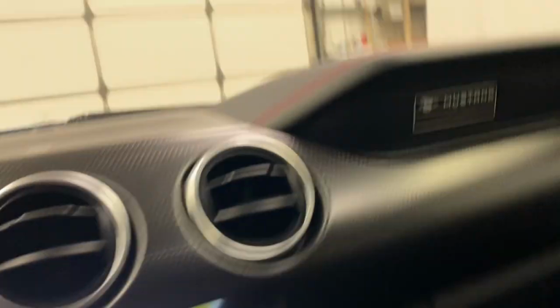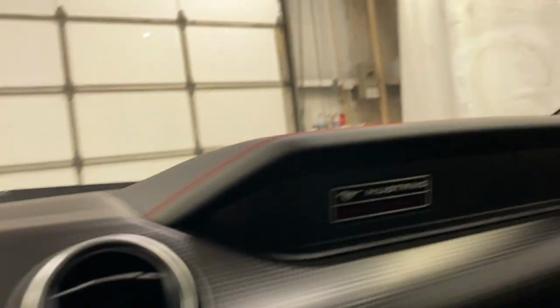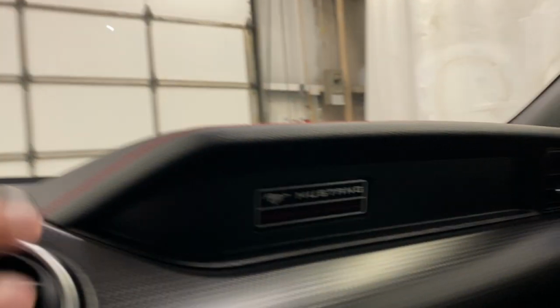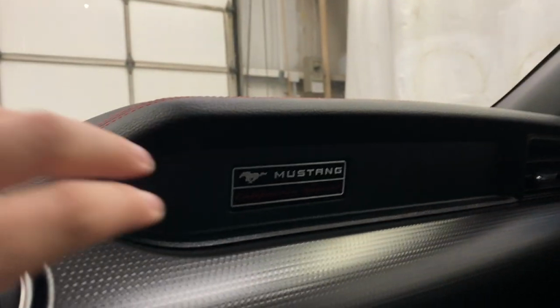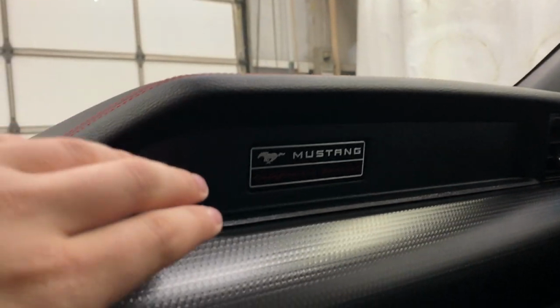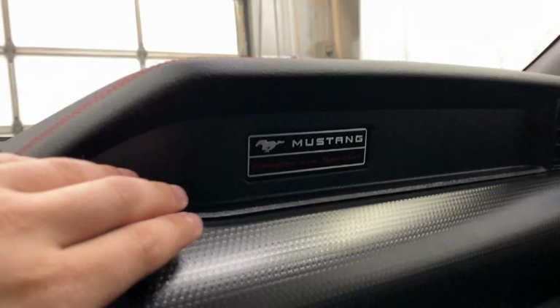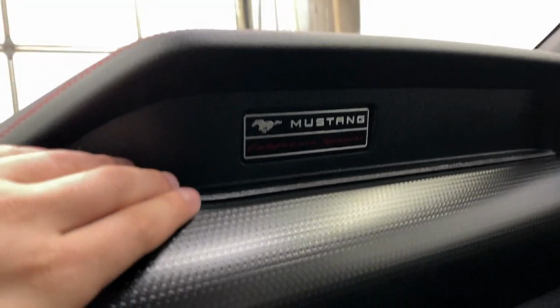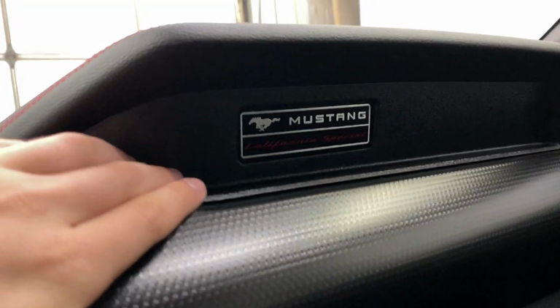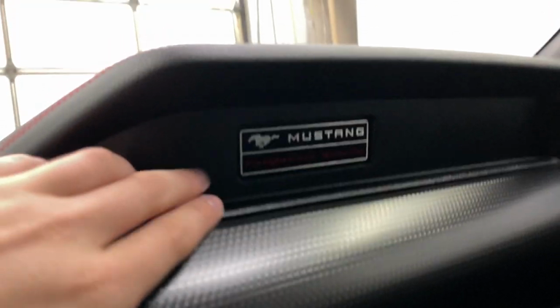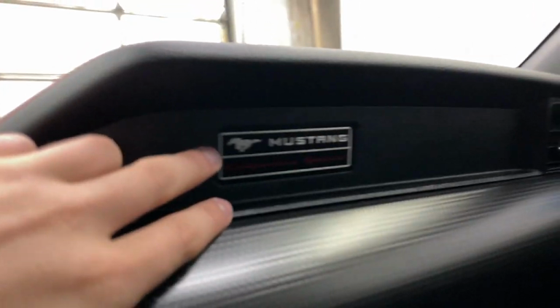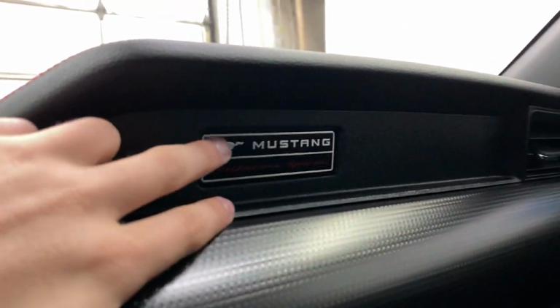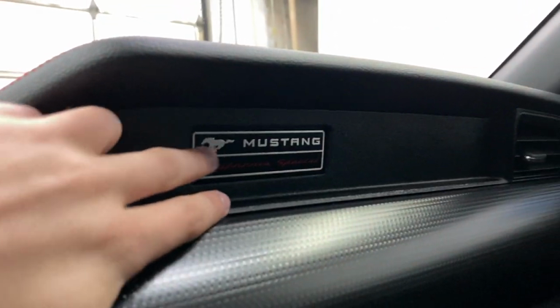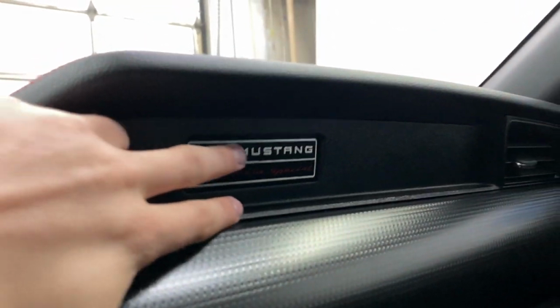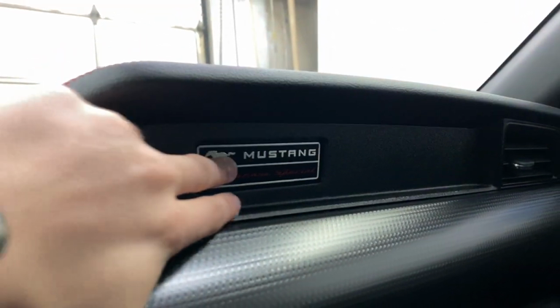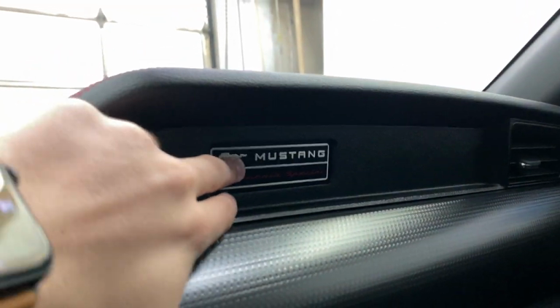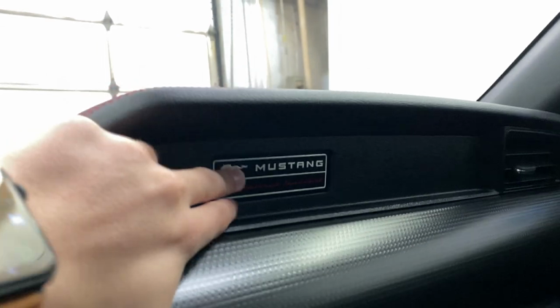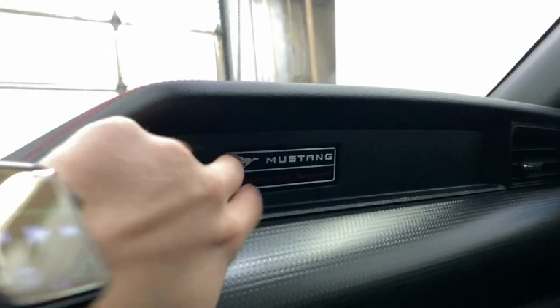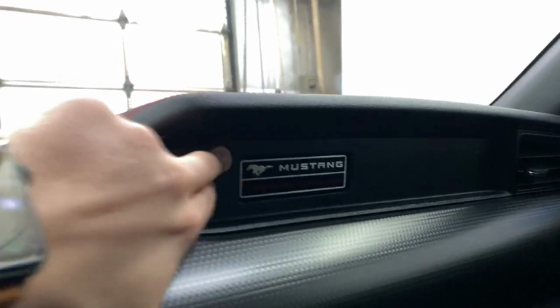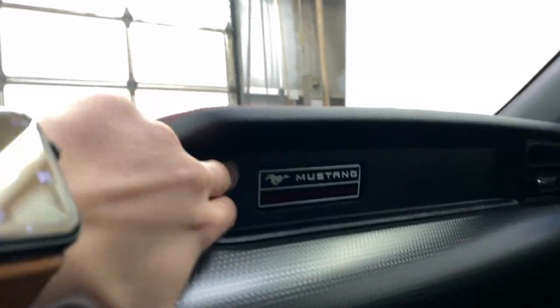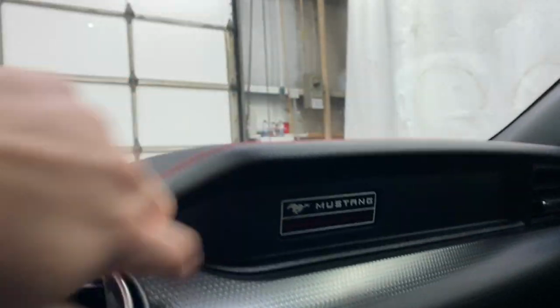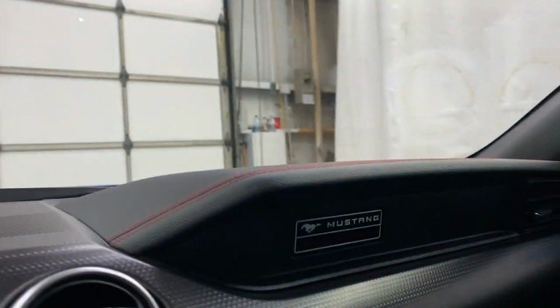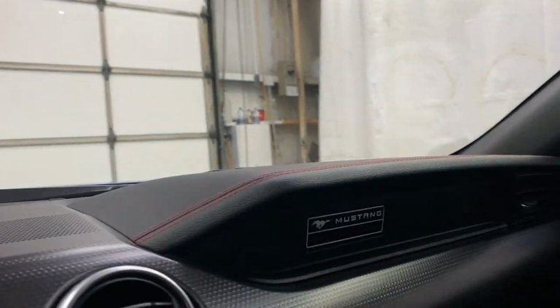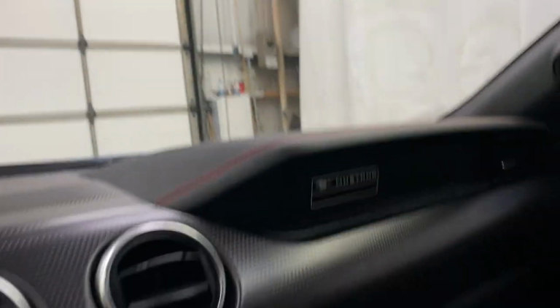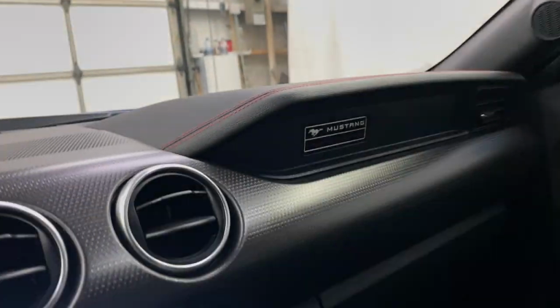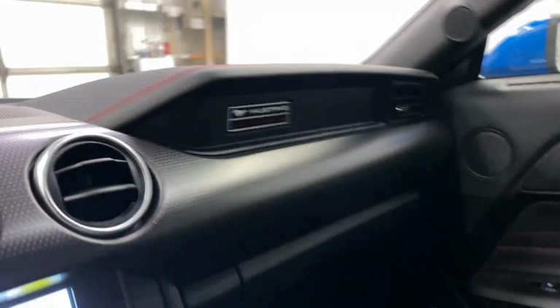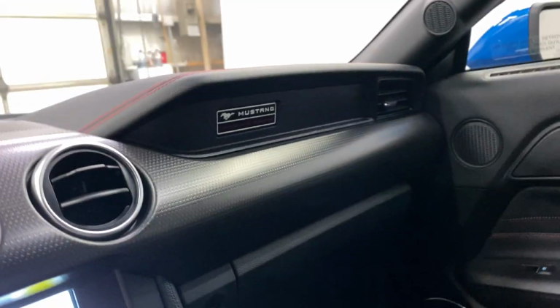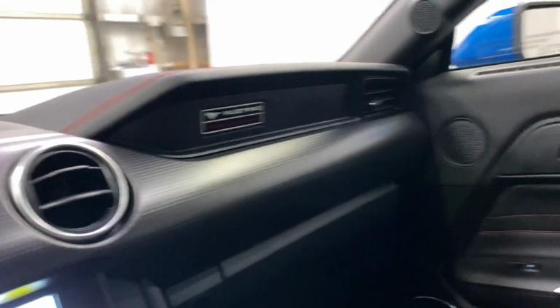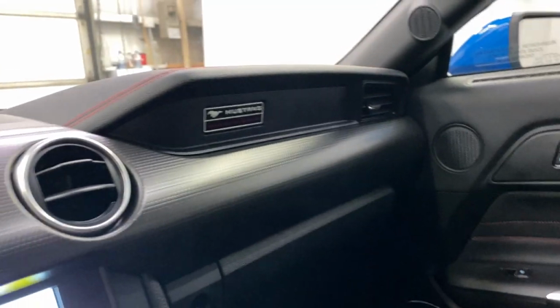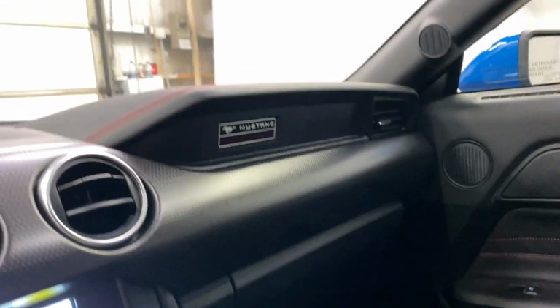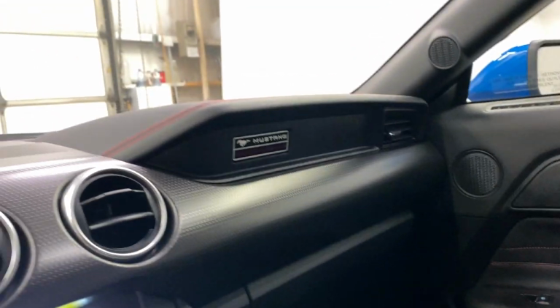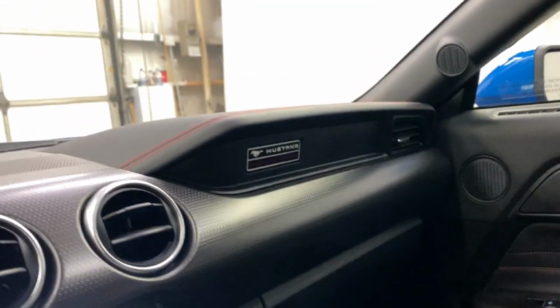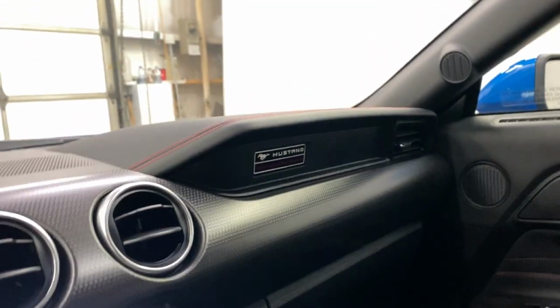Moving over, you do have a nice California Special badge on the dash here, just so people know that they're in a California Special.